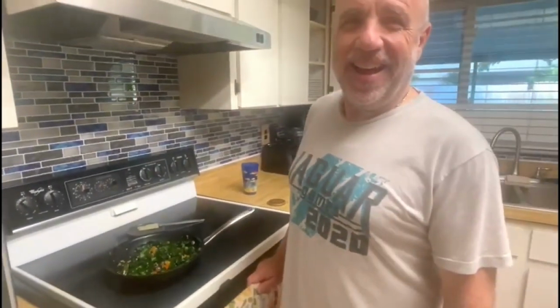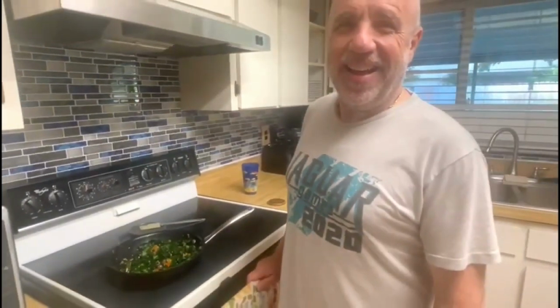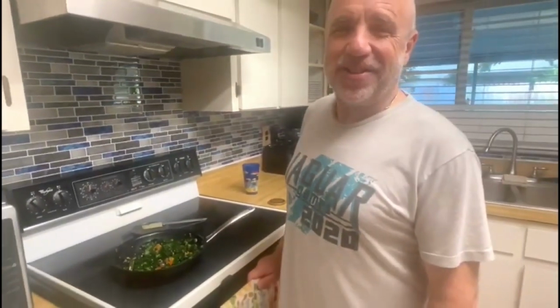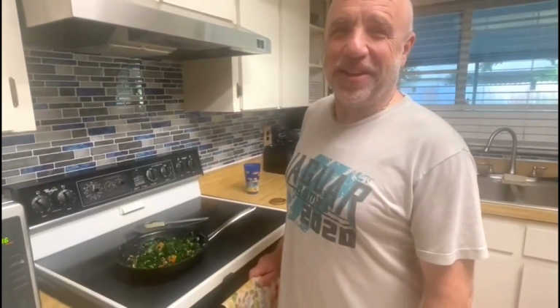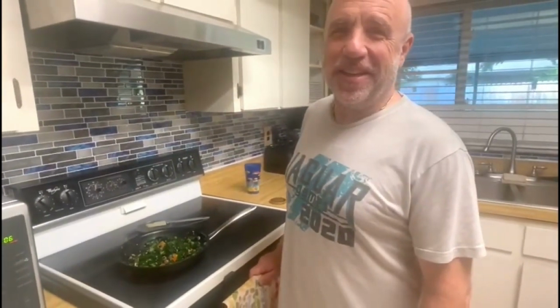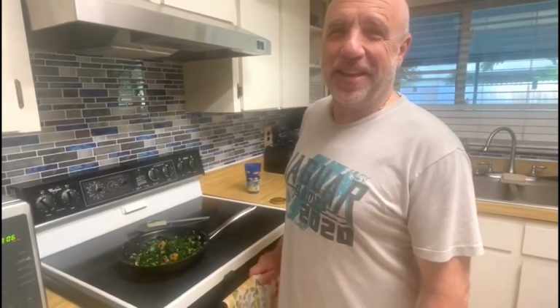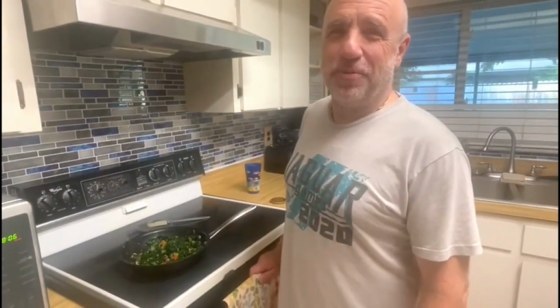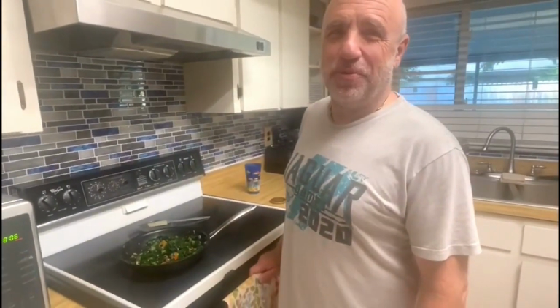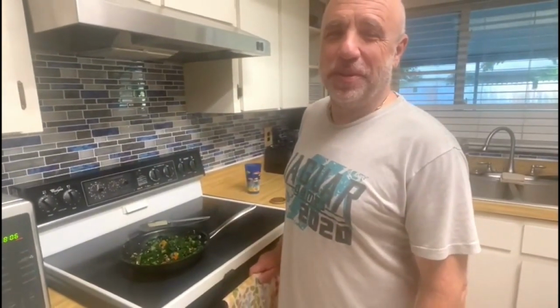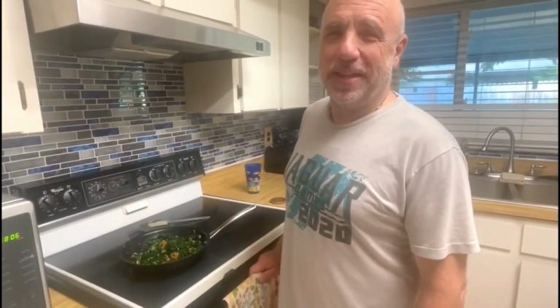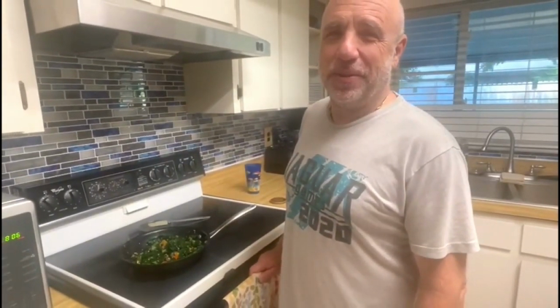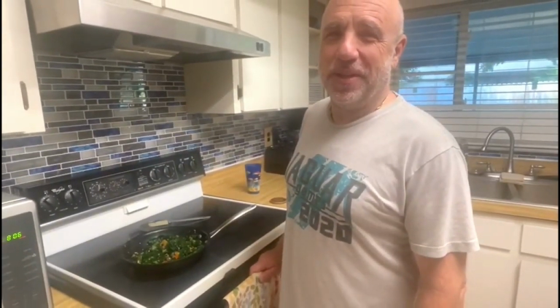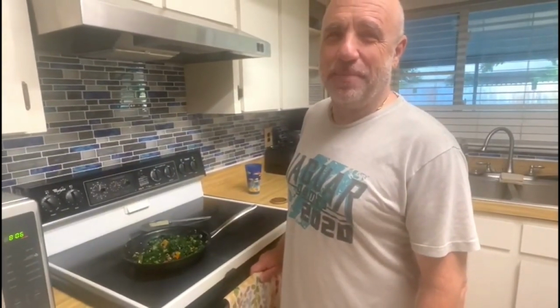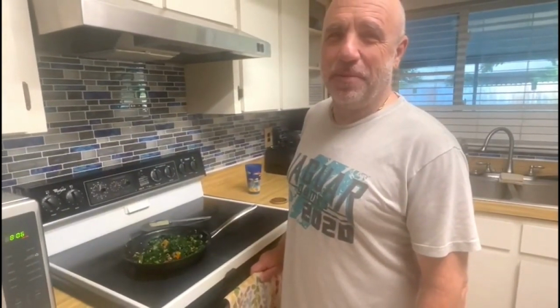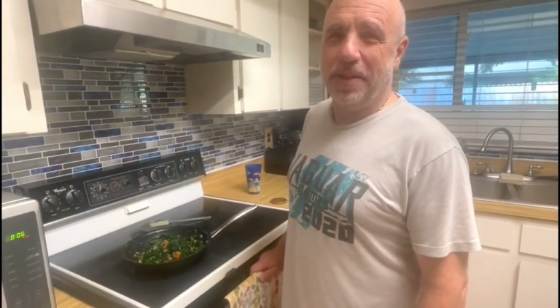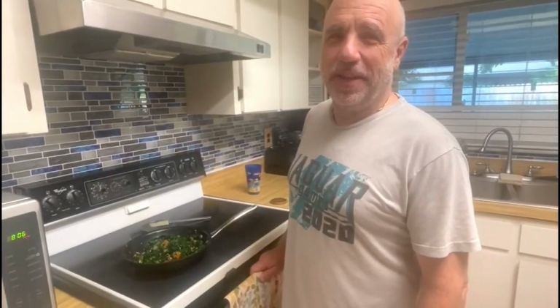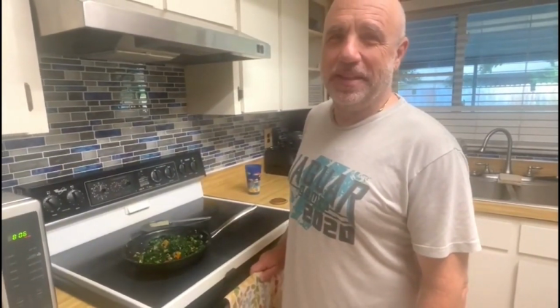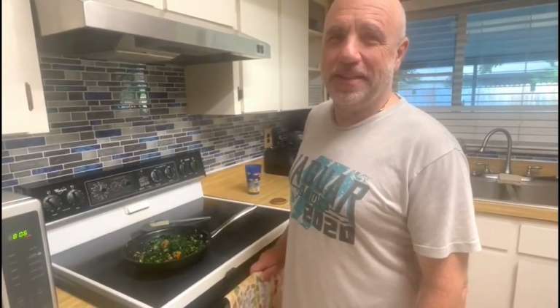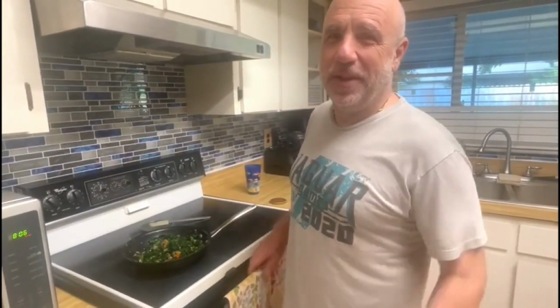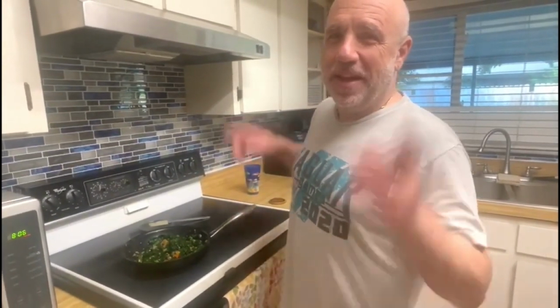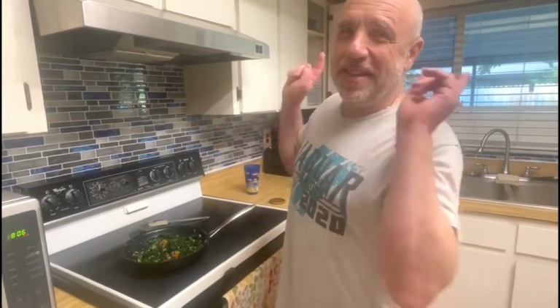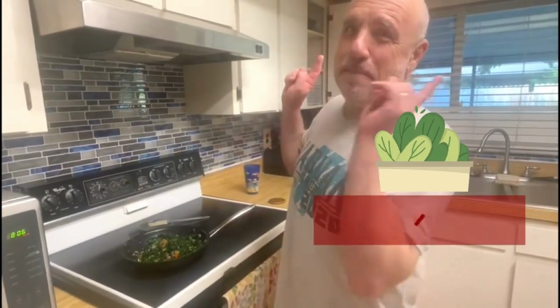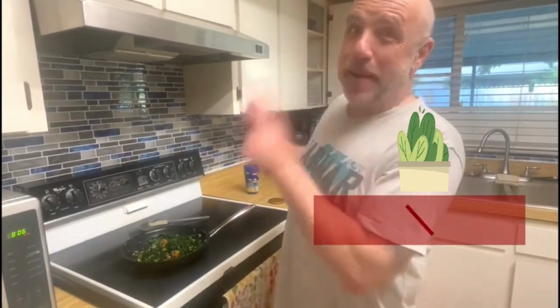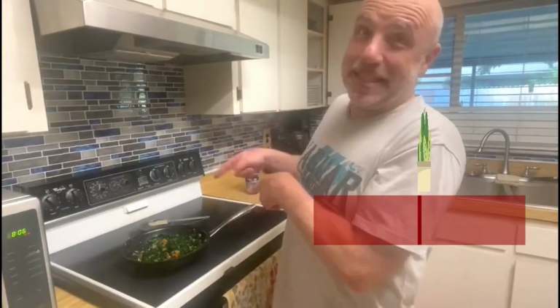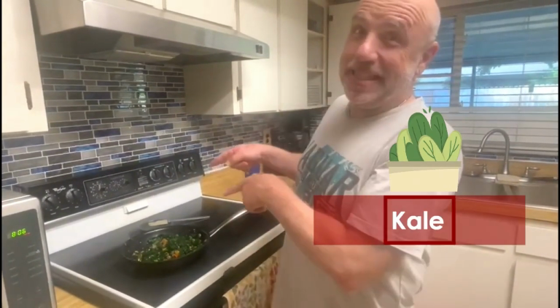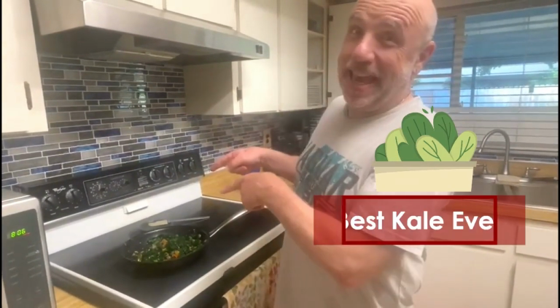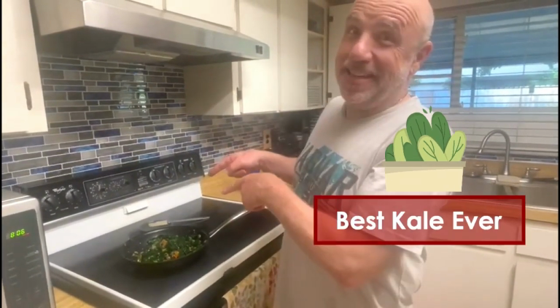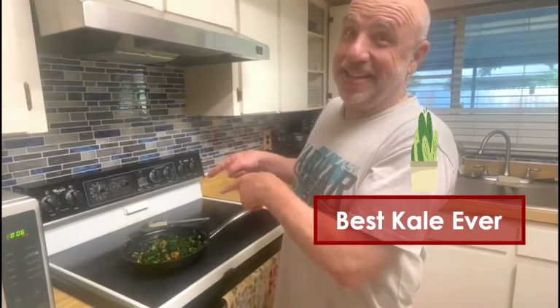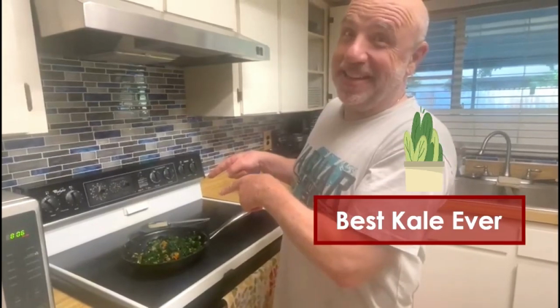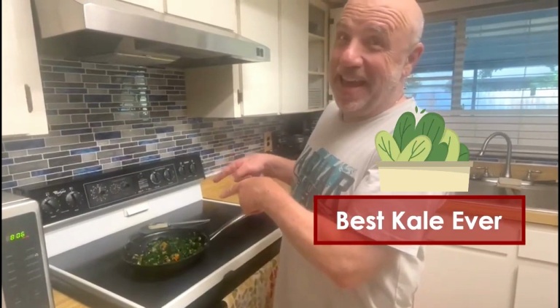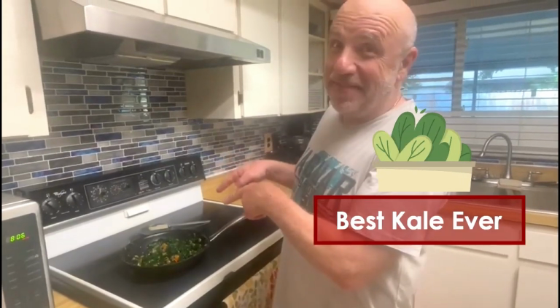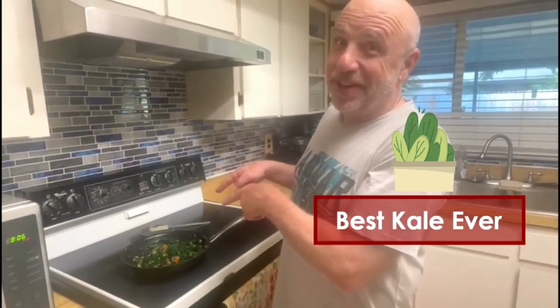Hi, it's Cooking in the Kitchen with Drew with Dr. Gould's Optimal Living Institute. The best kale ever.